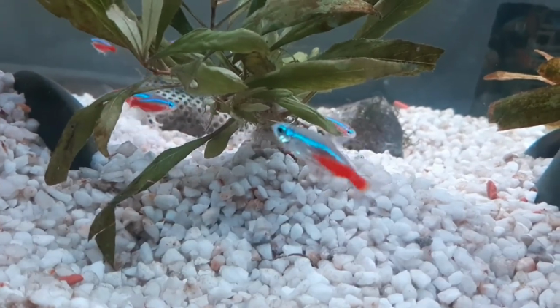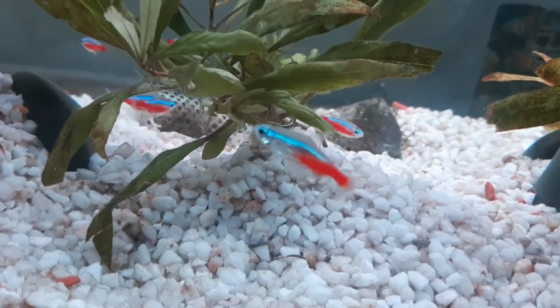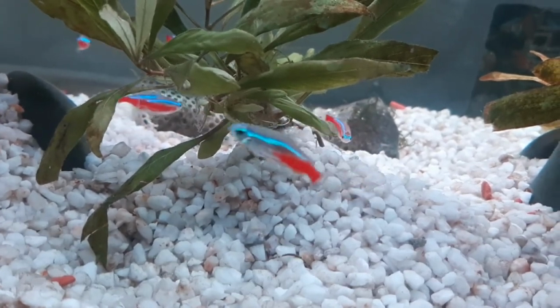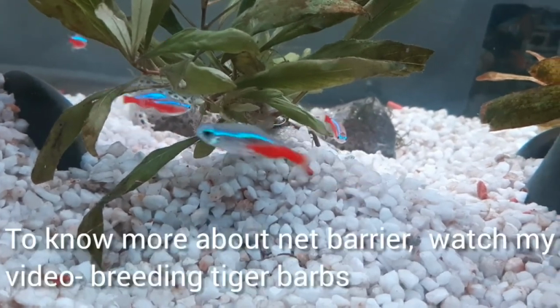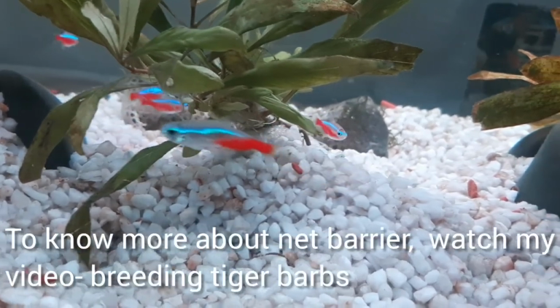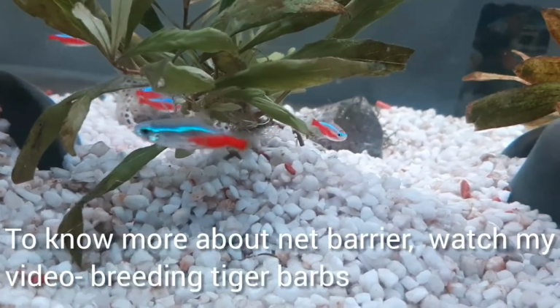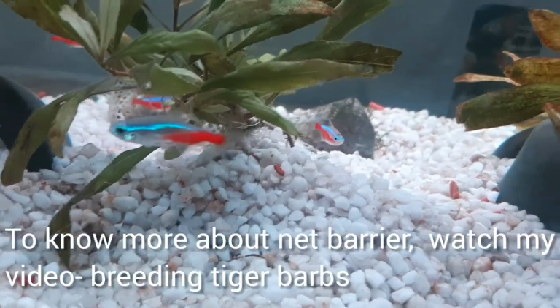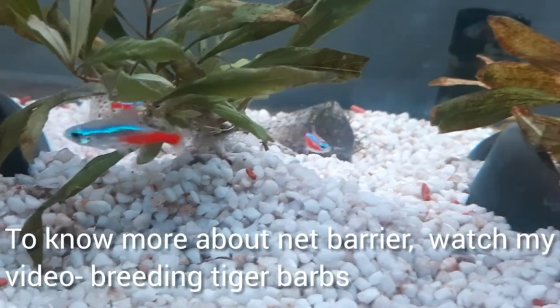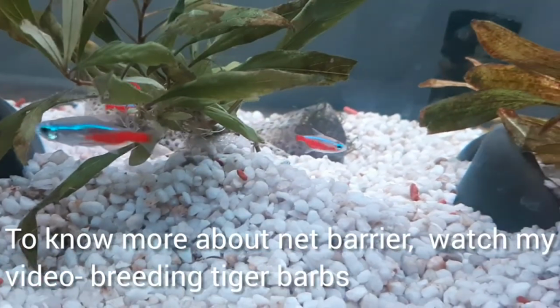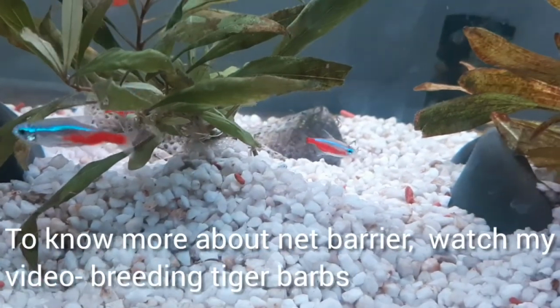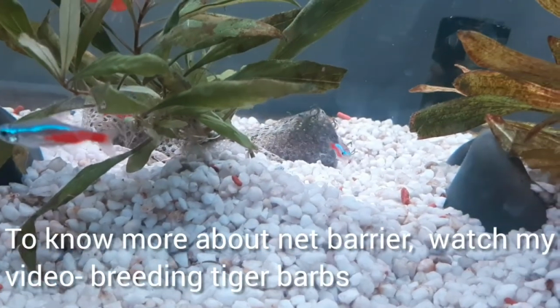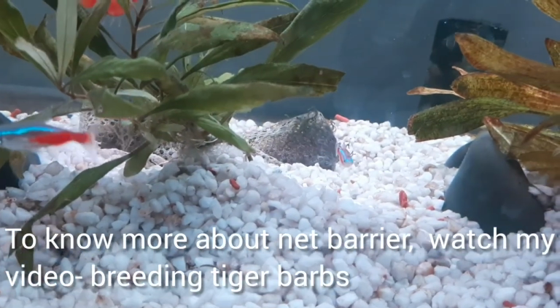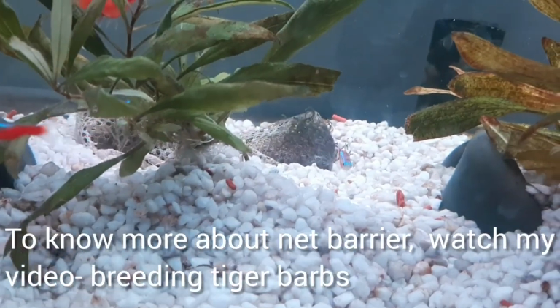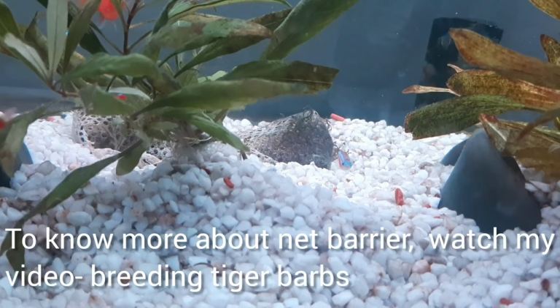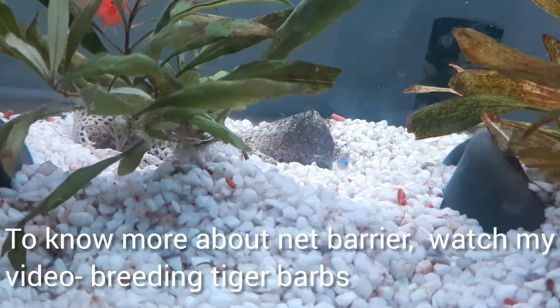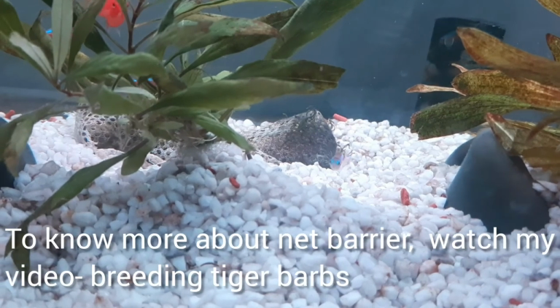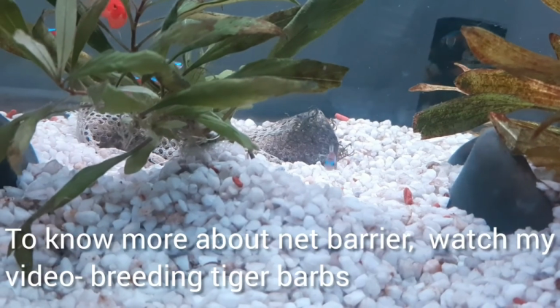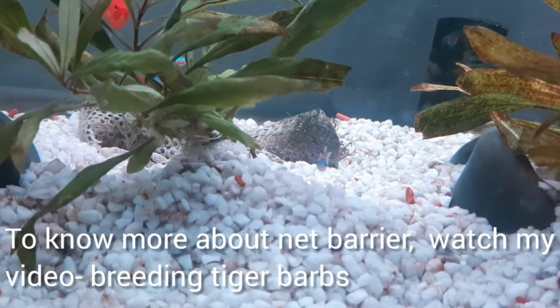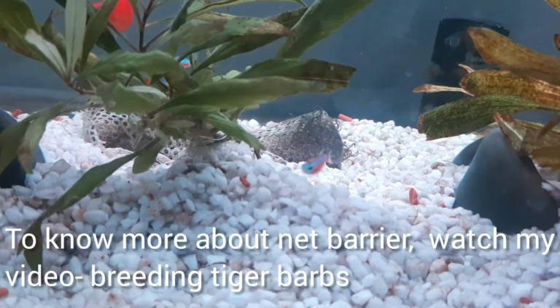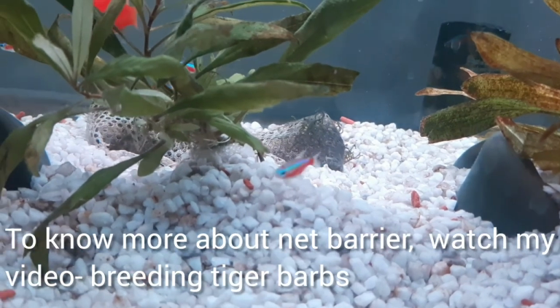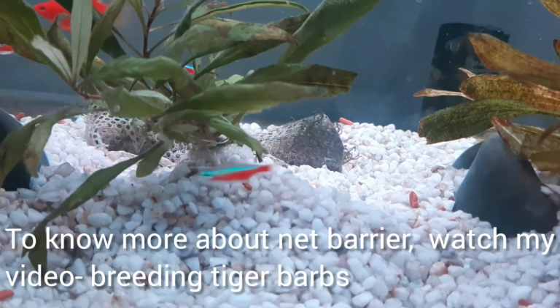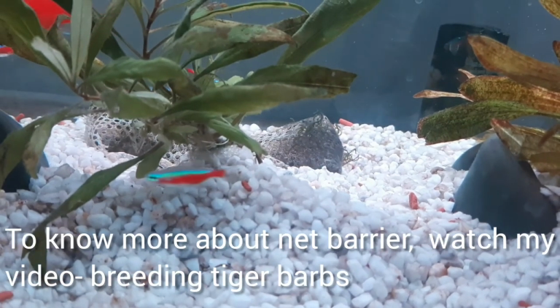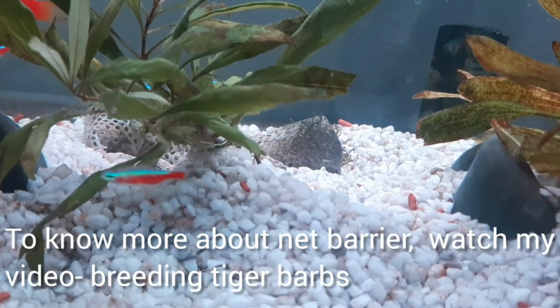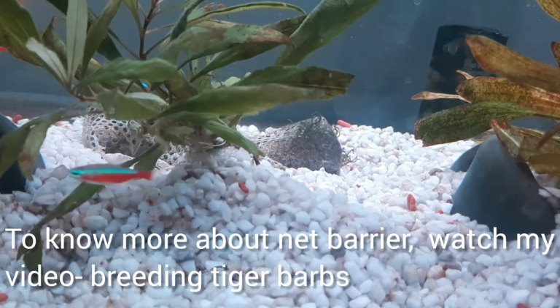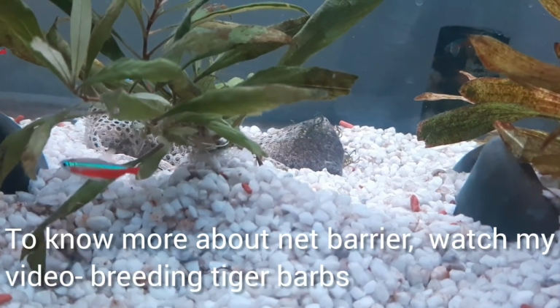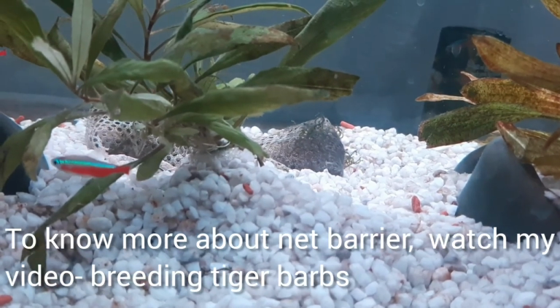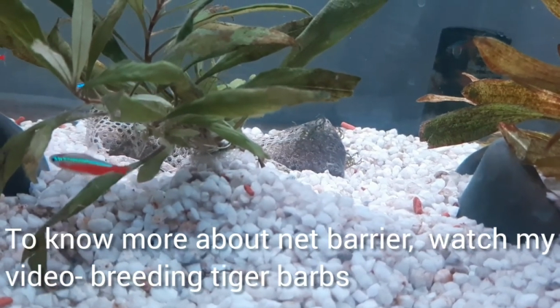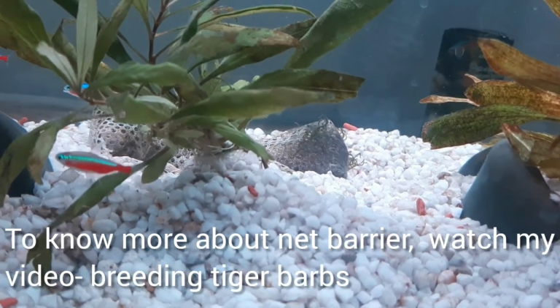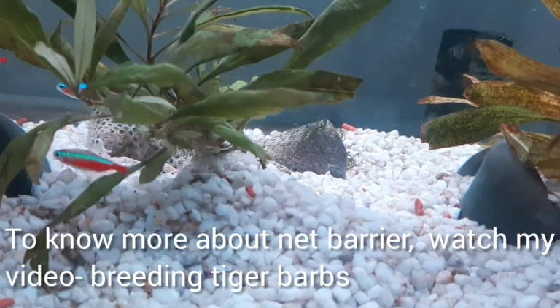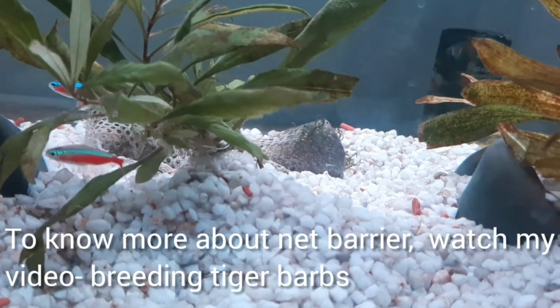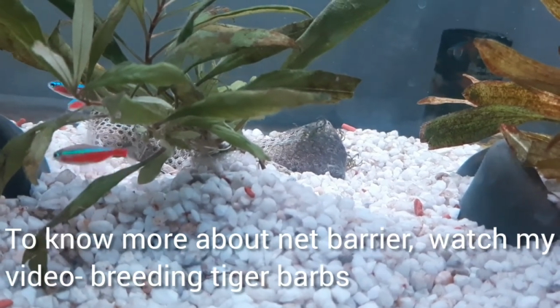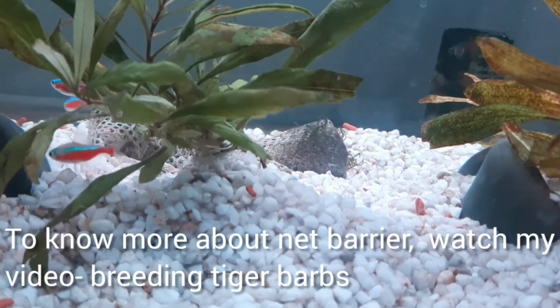To learn more about the net barrier, watch the video on breeding tiger barbs.